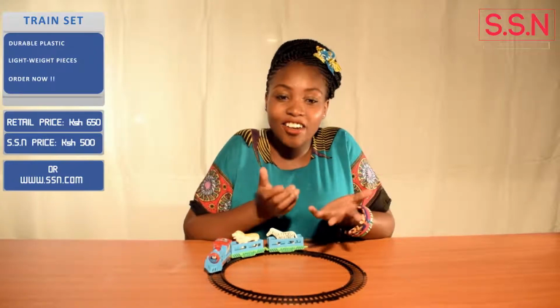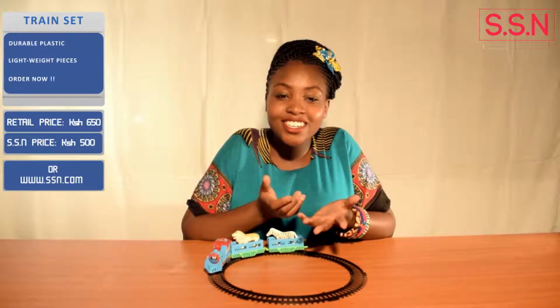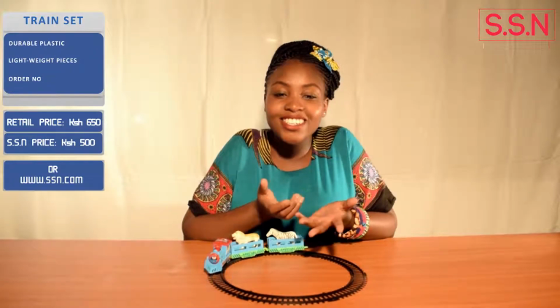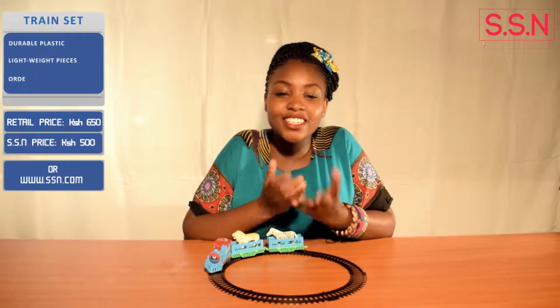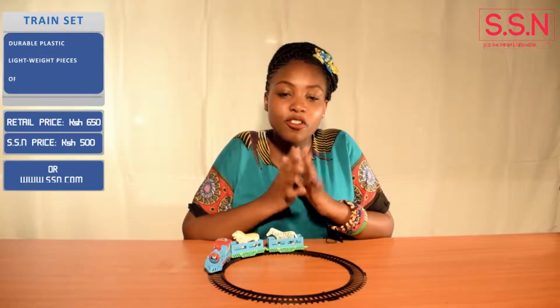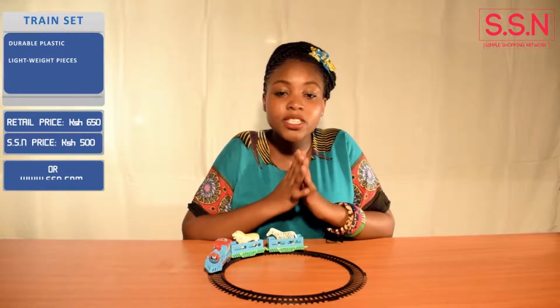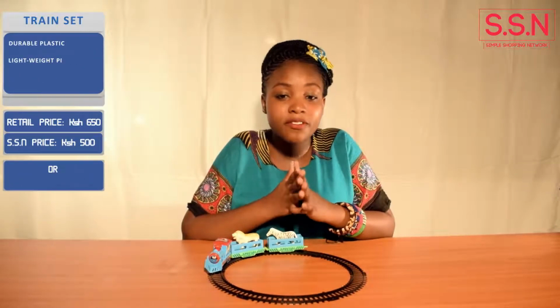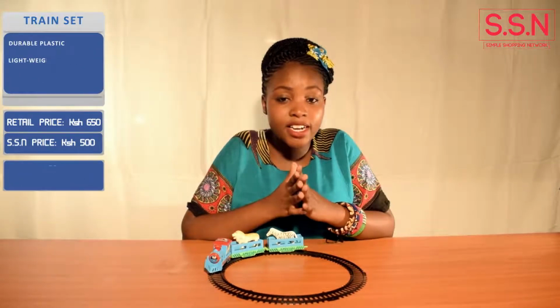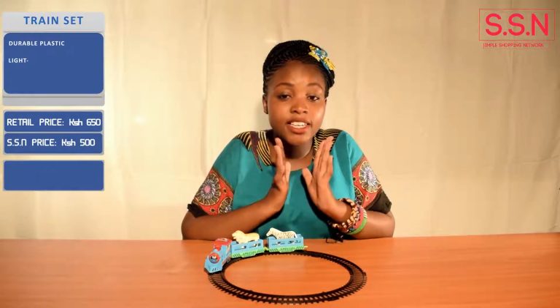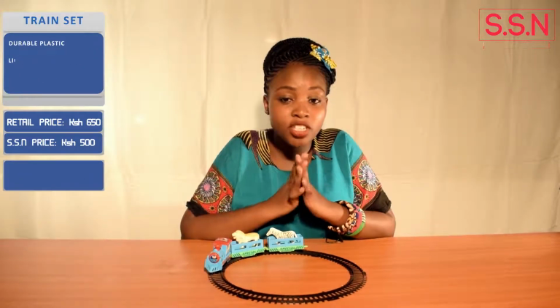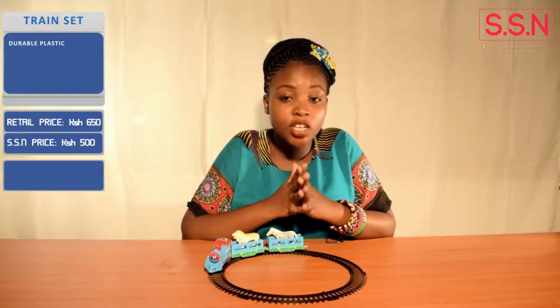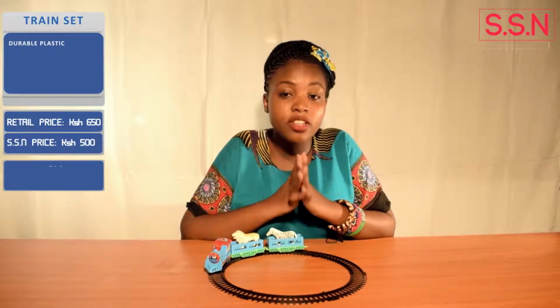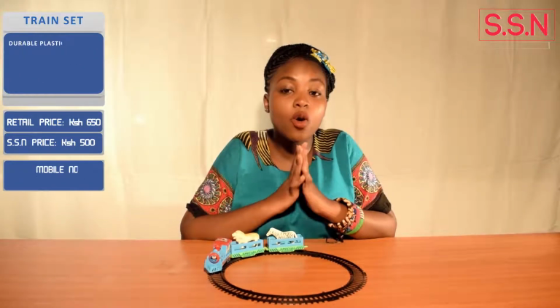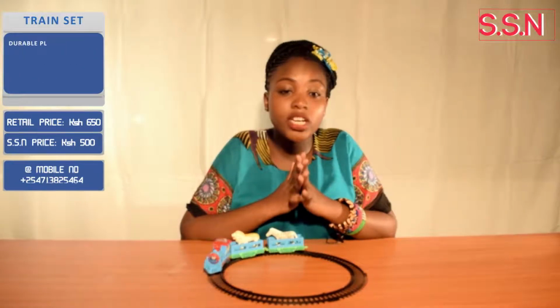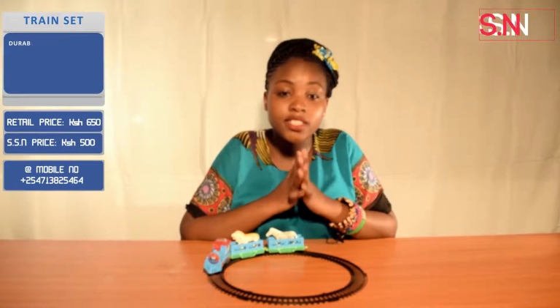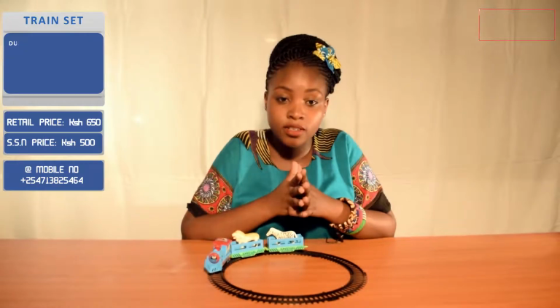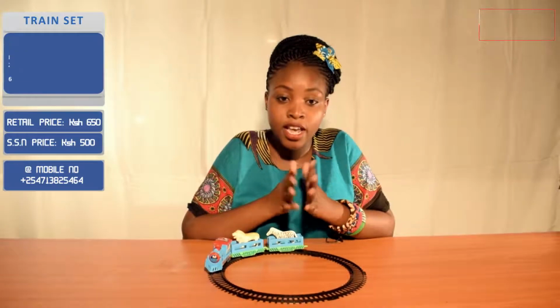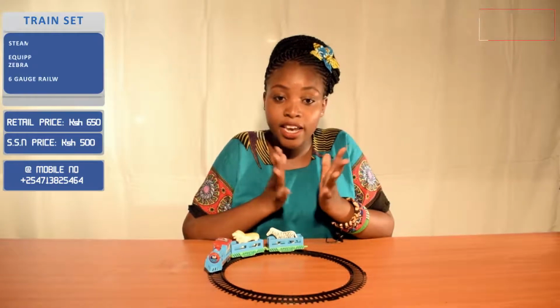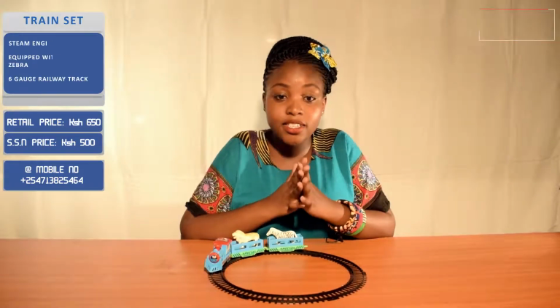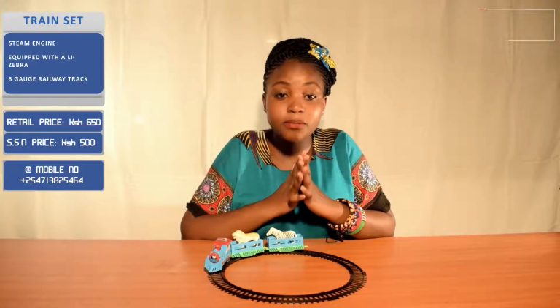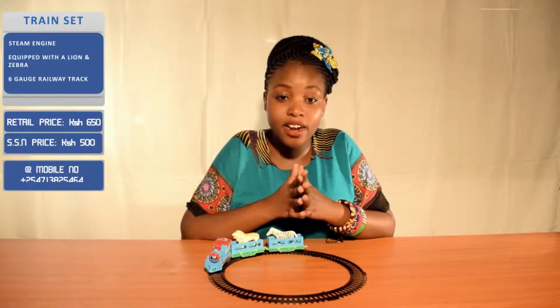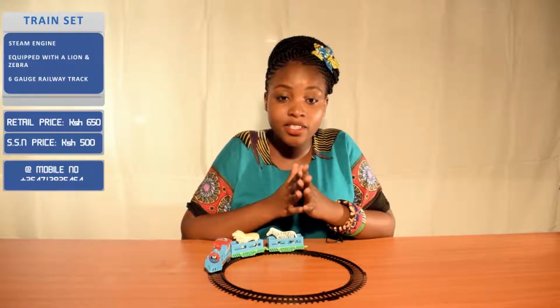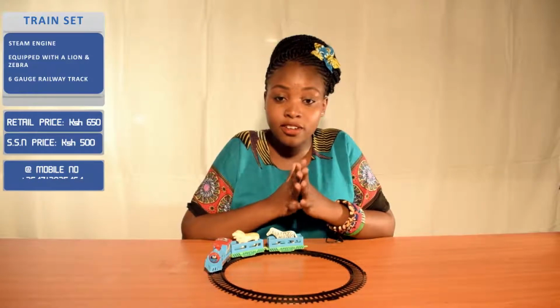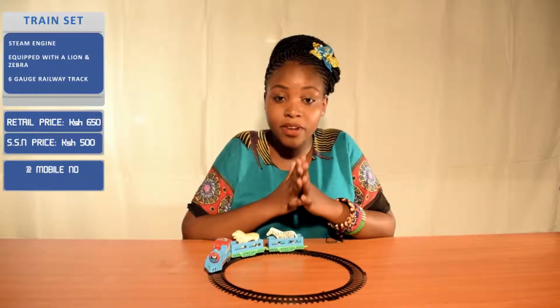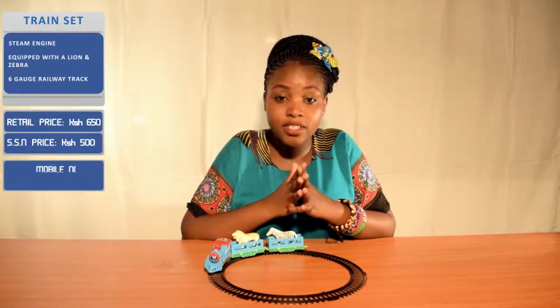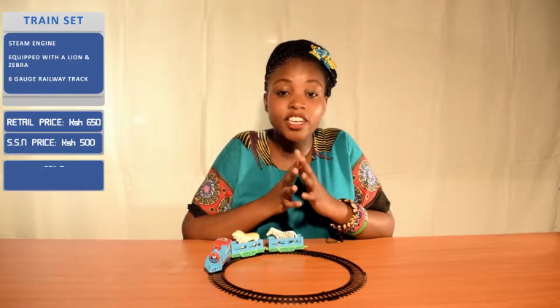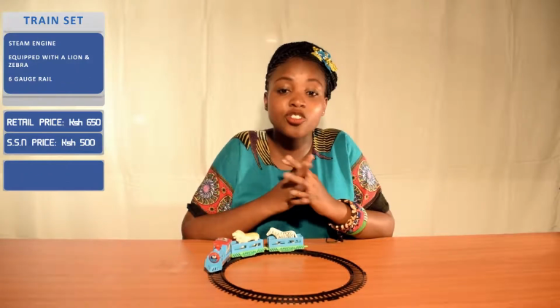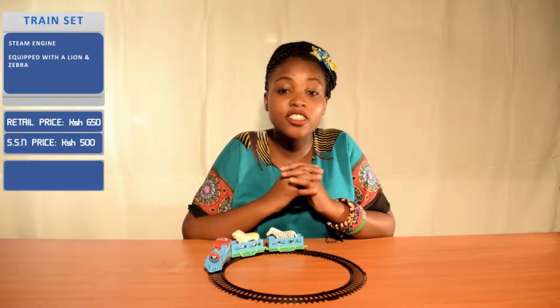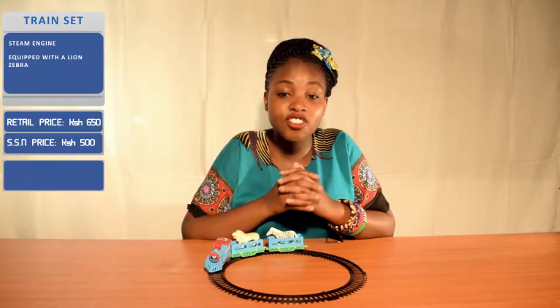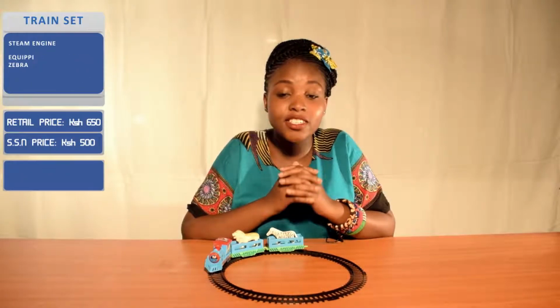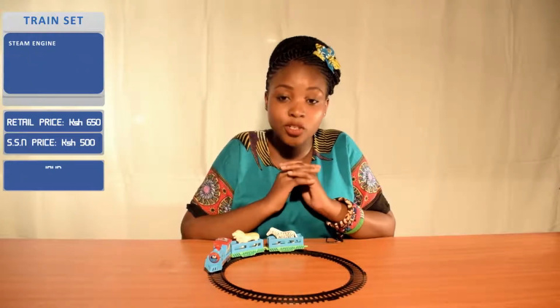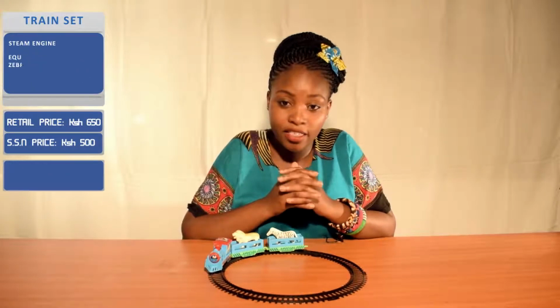Lionel train sets are always a favorite, especially during the holiday season. Kids, parents, and grandparents can enjoy this train set together.